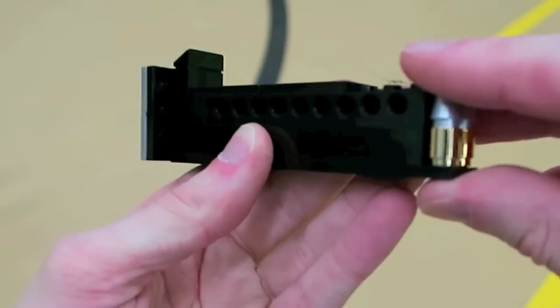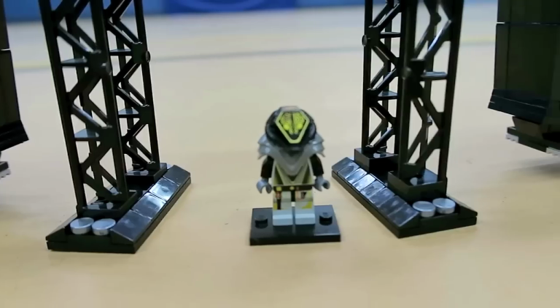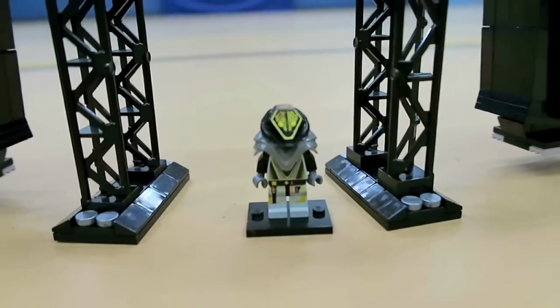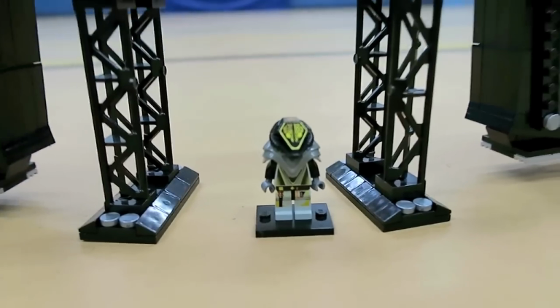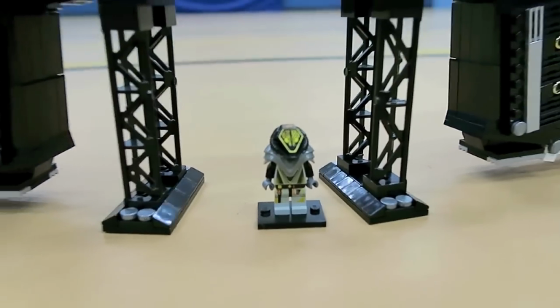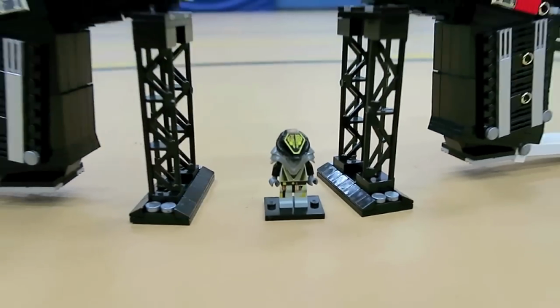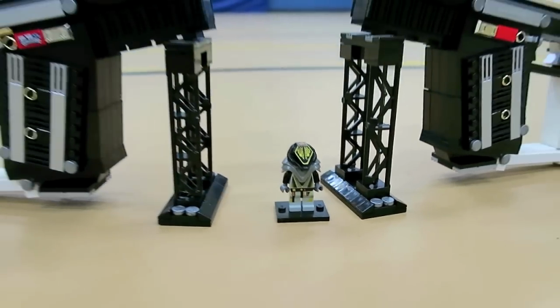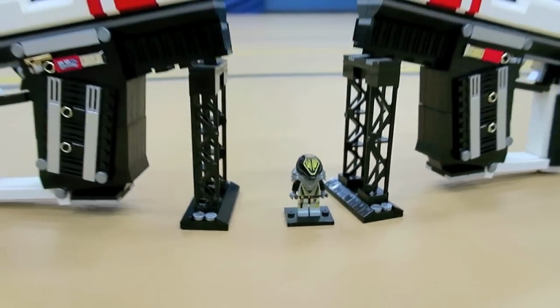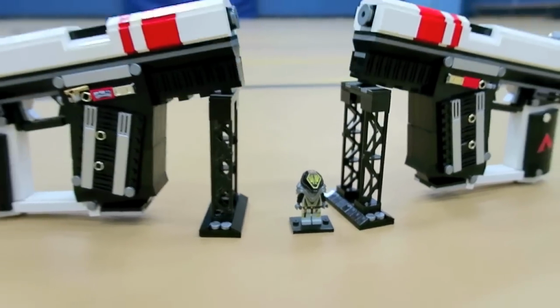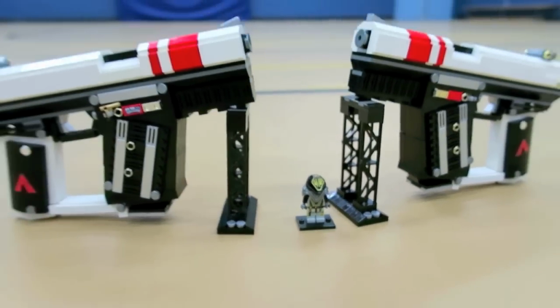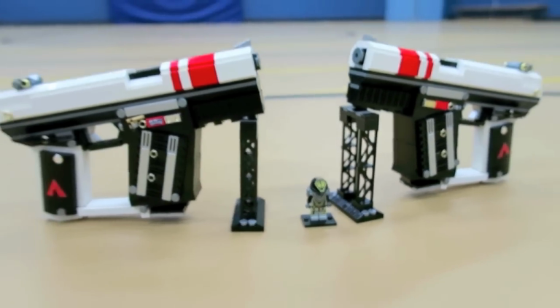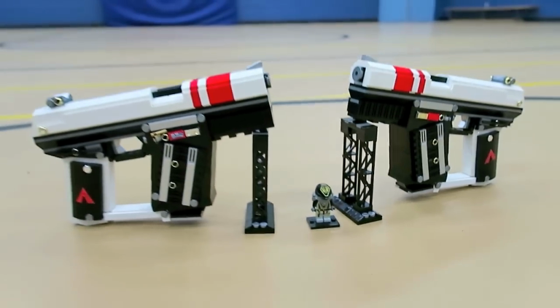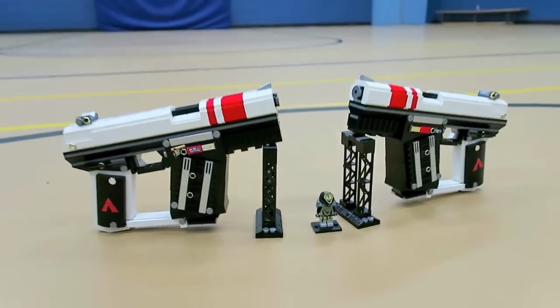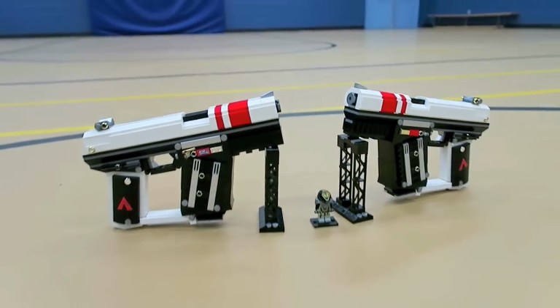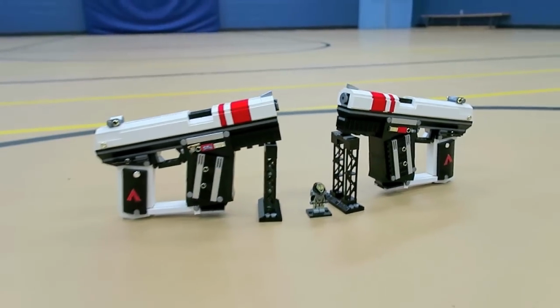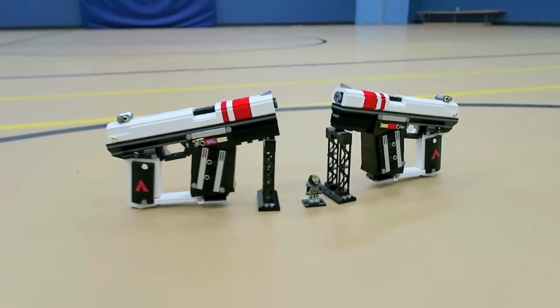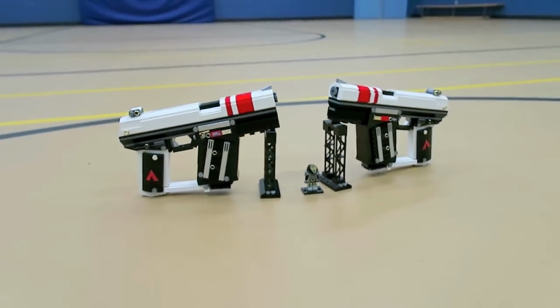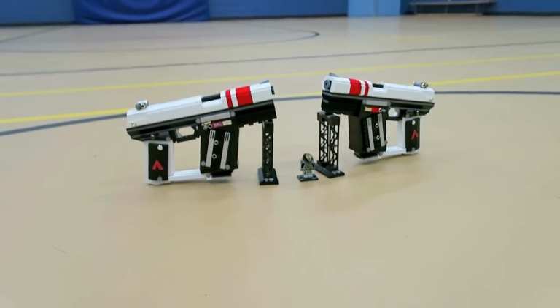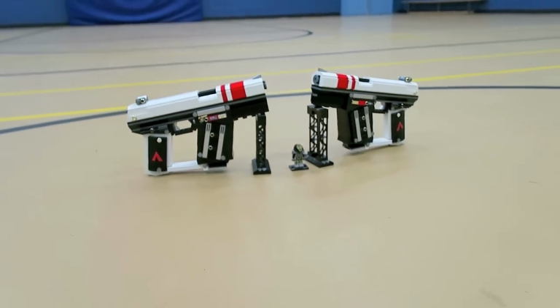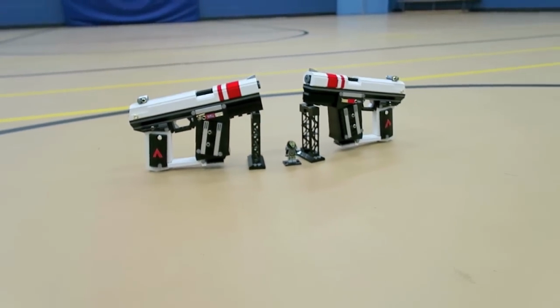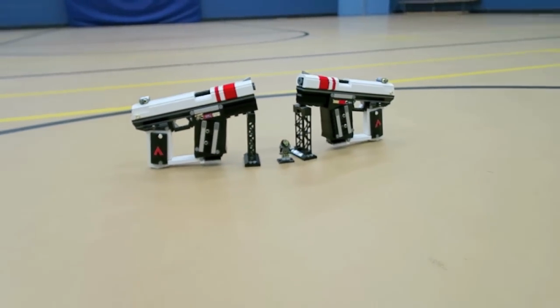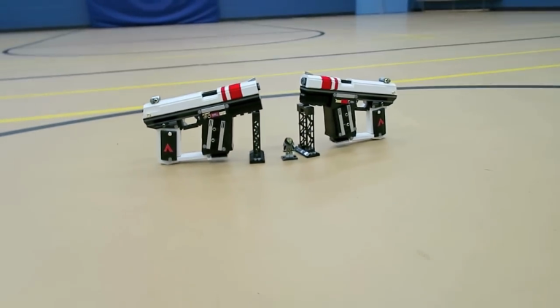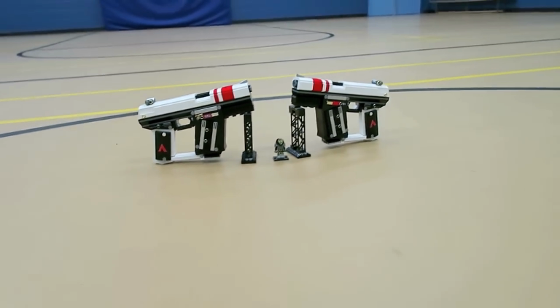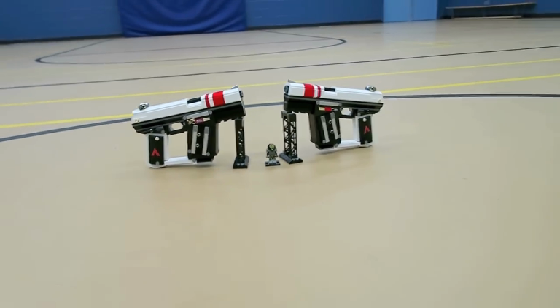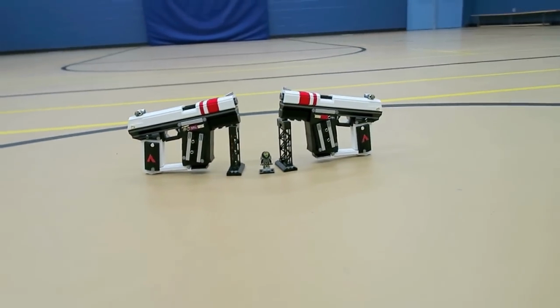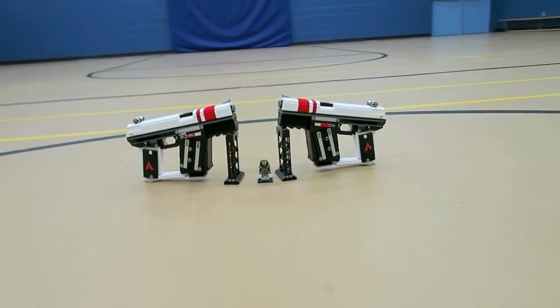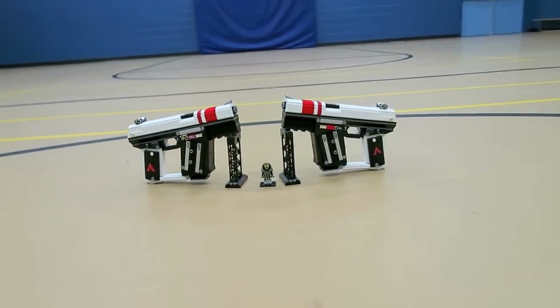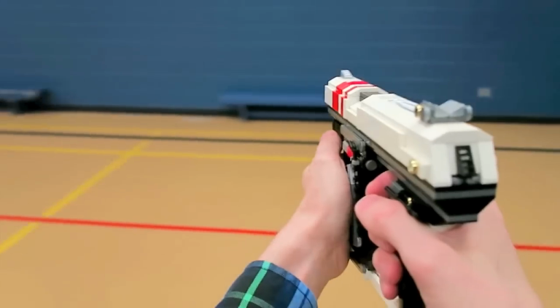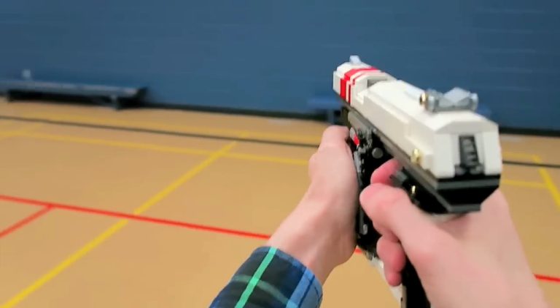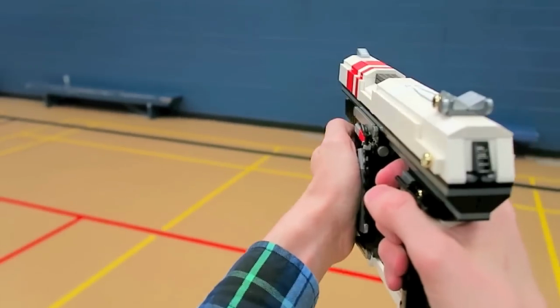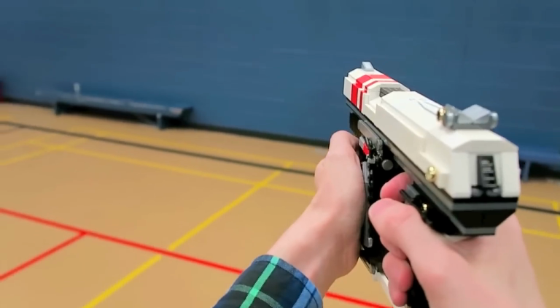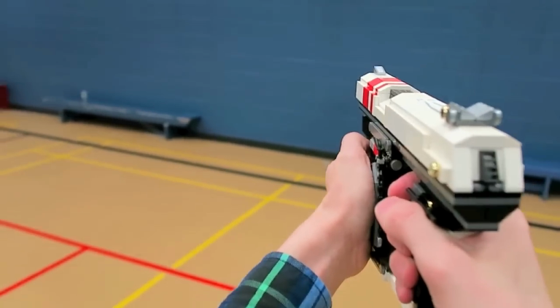Here you can see a scale of it with a LEGO minifigure. They're quite large handguns because of the front-loaded magazine.